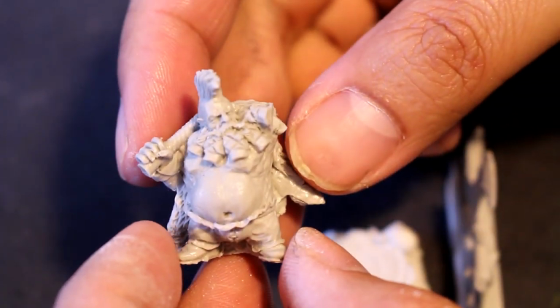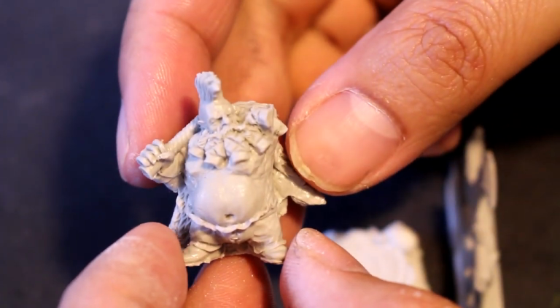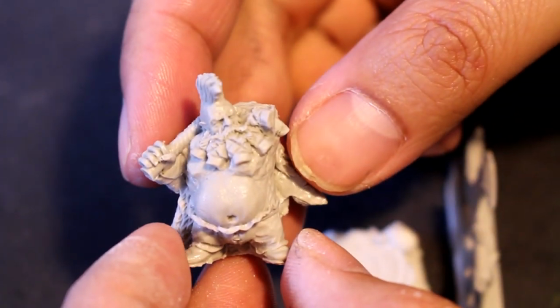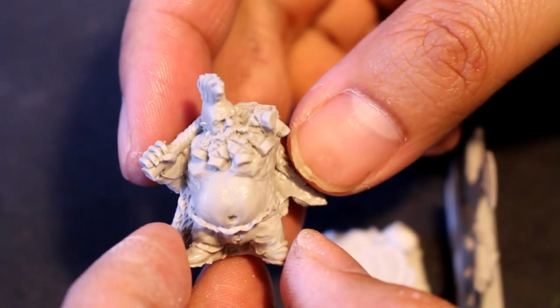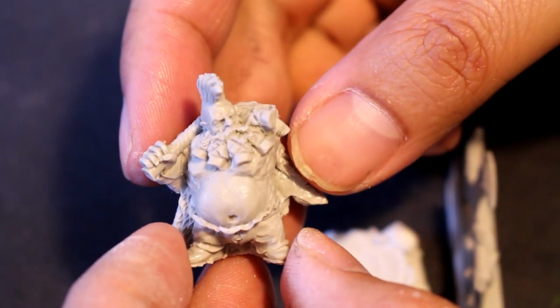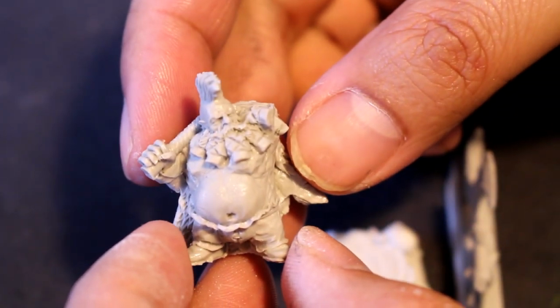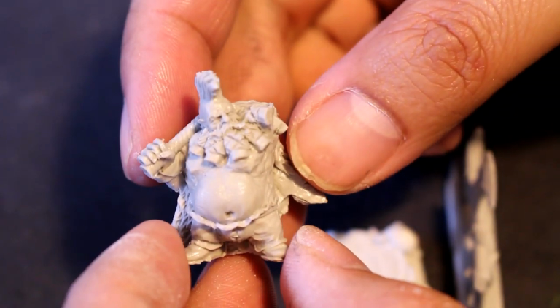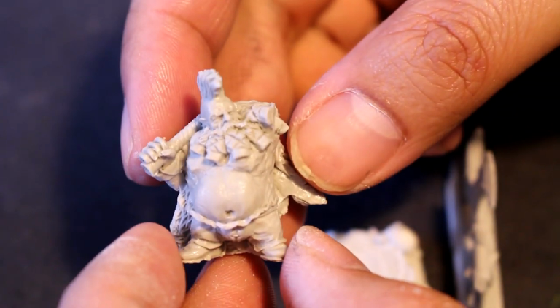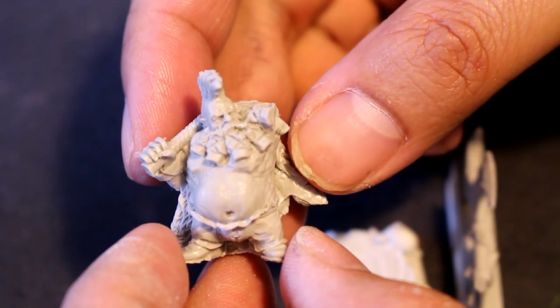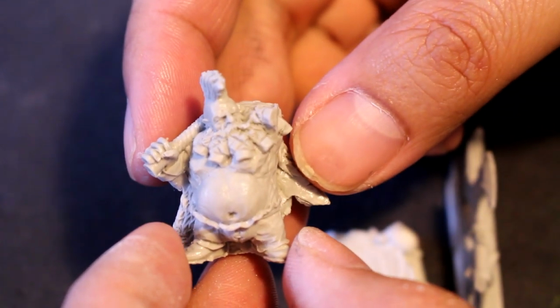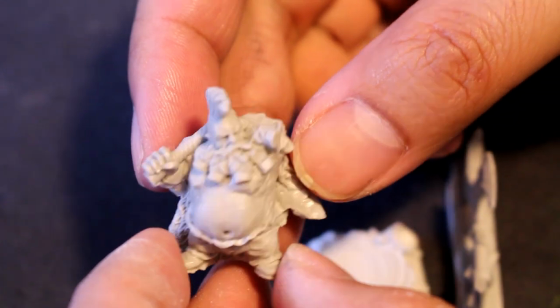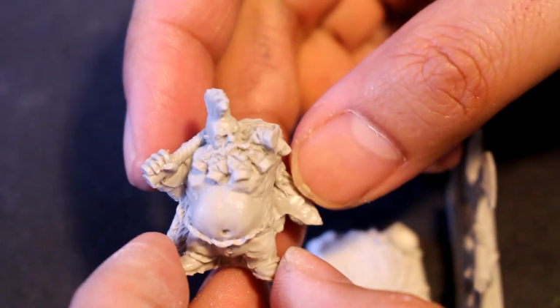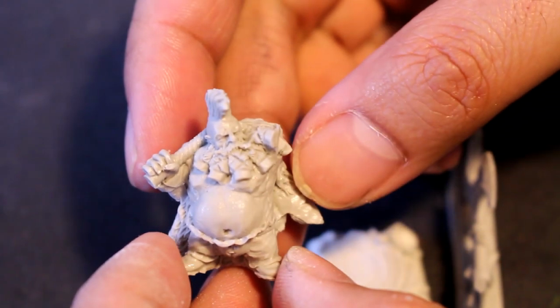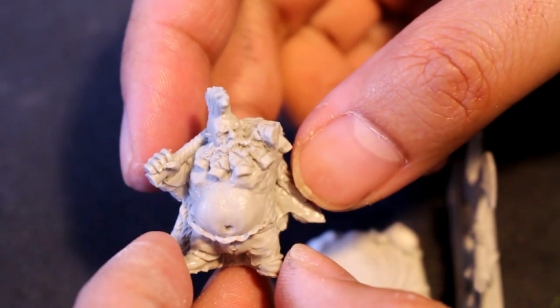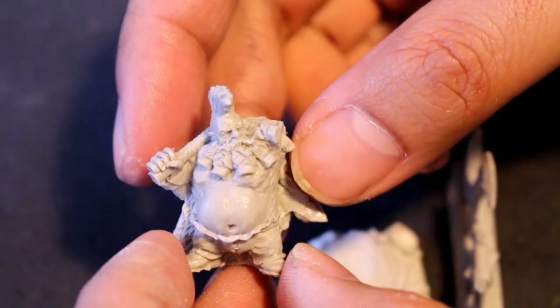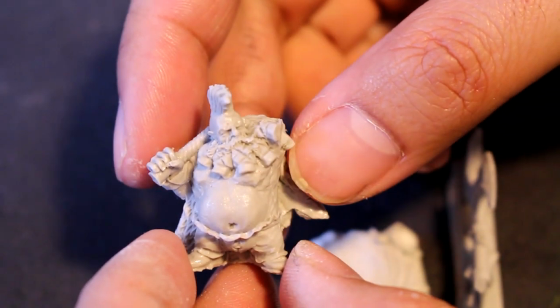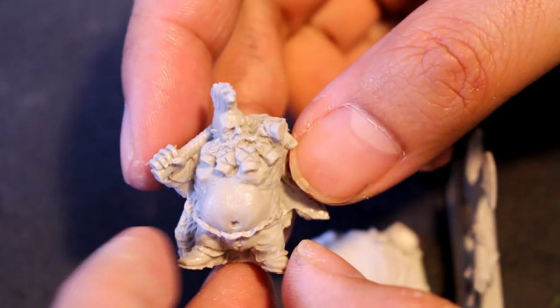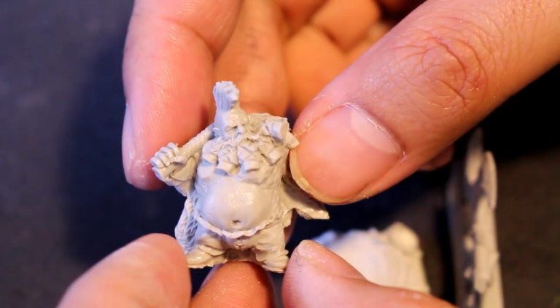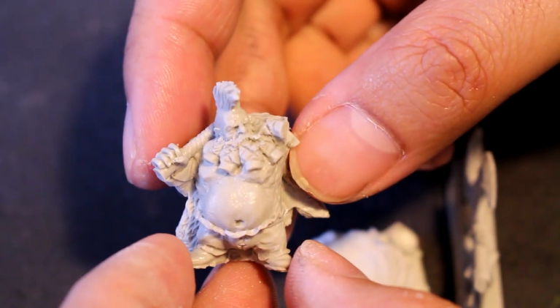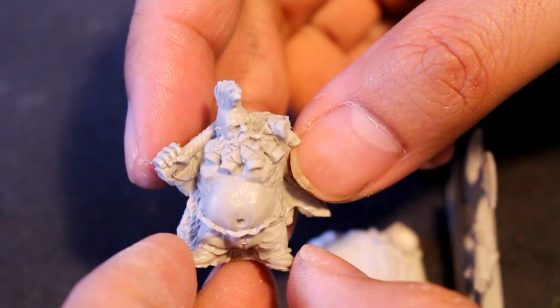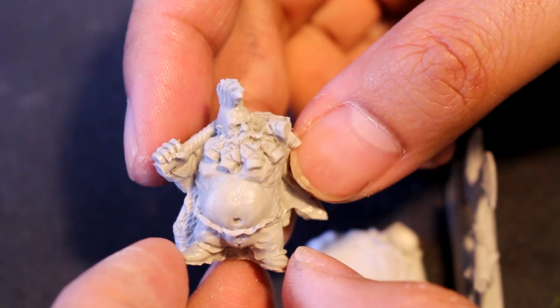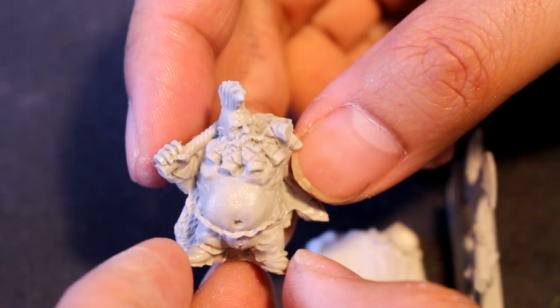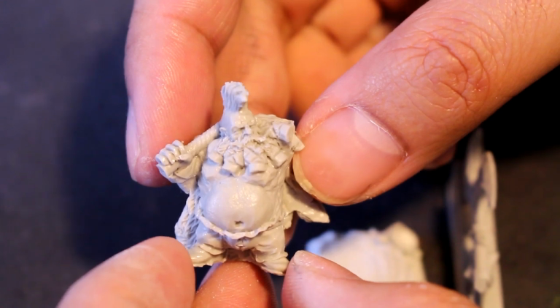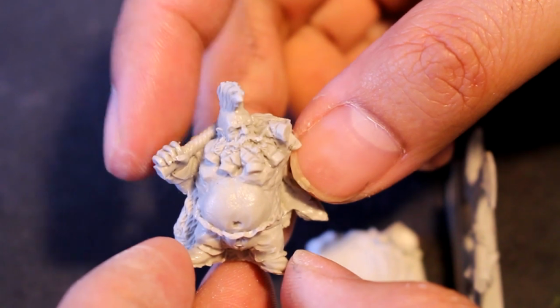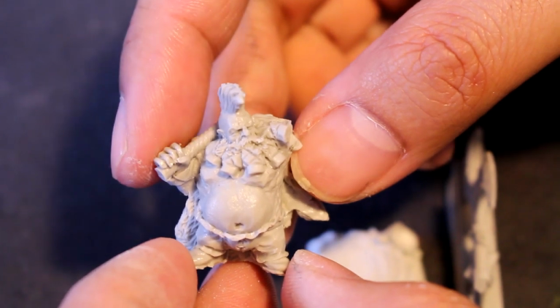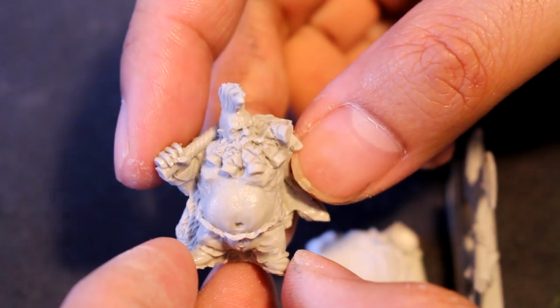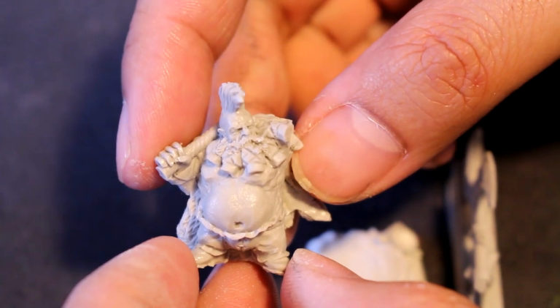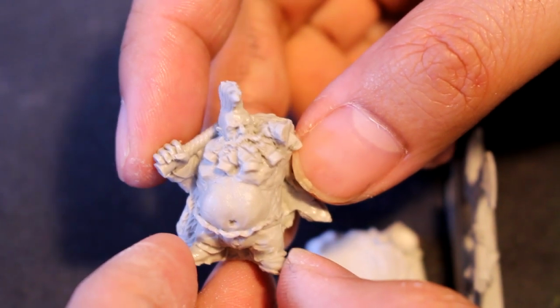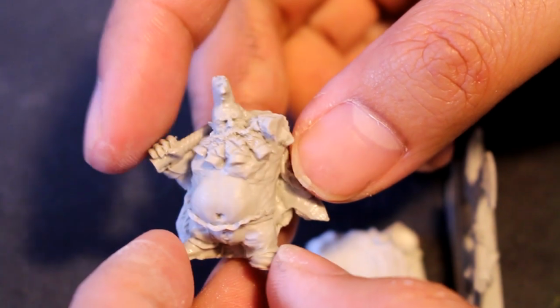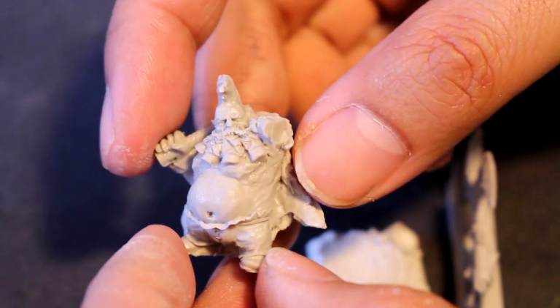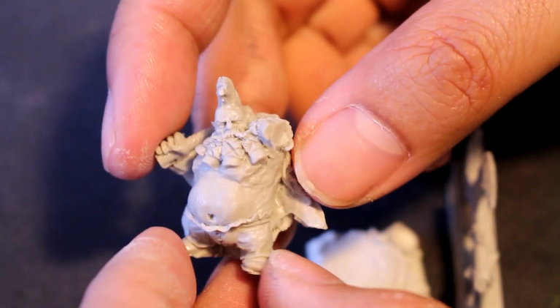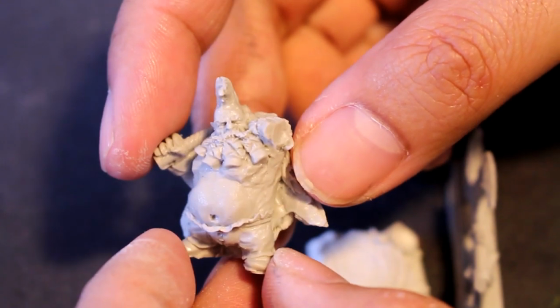What is up players, it's Warboss. Today back up in this mug doing another video unboxing and review.